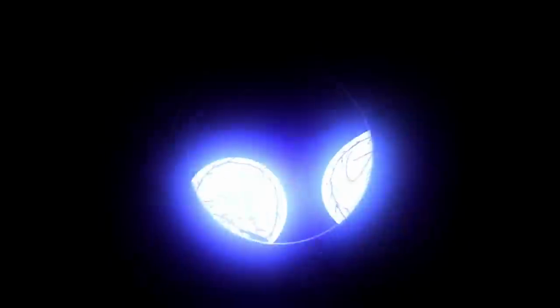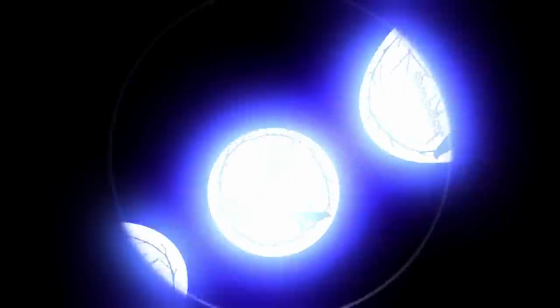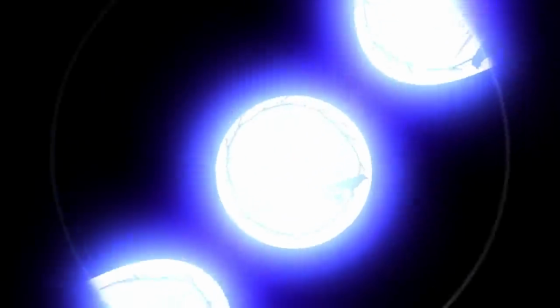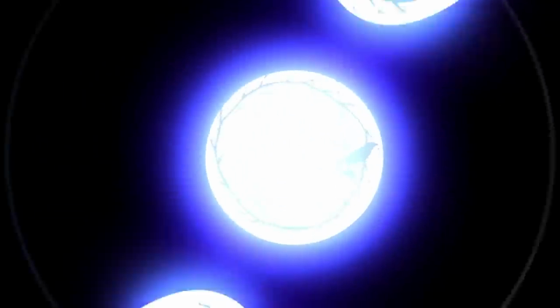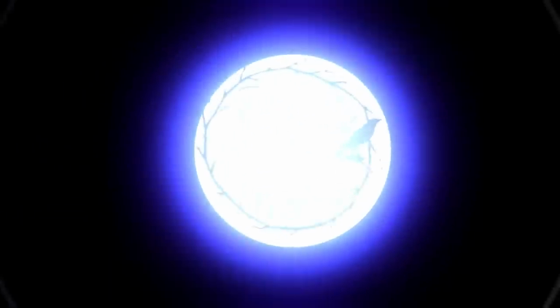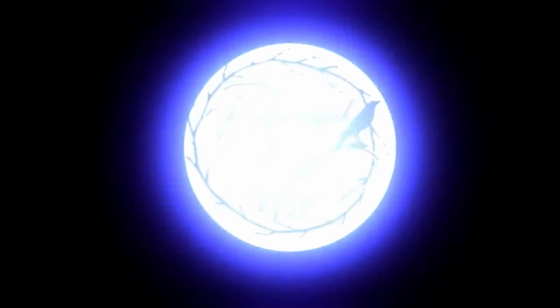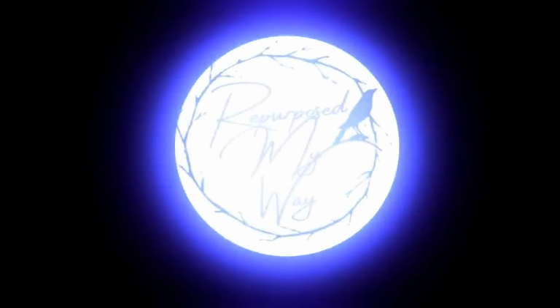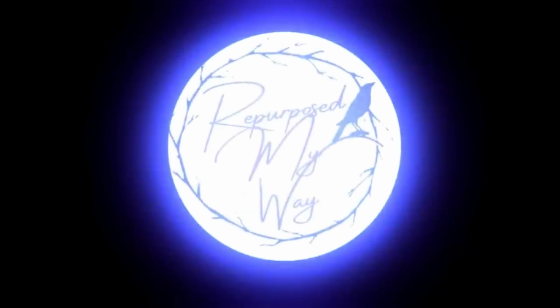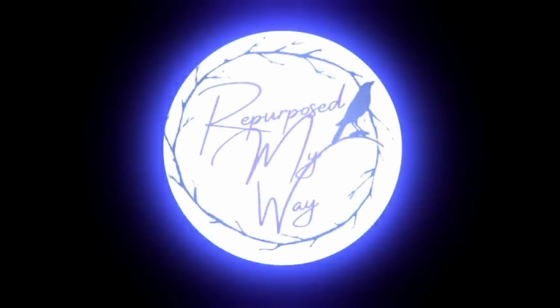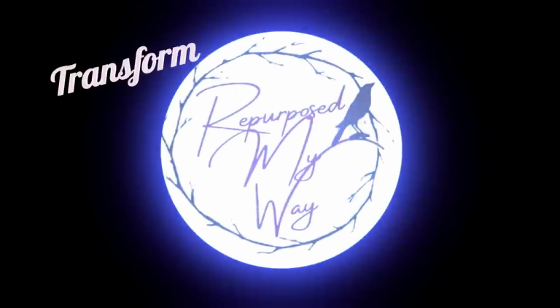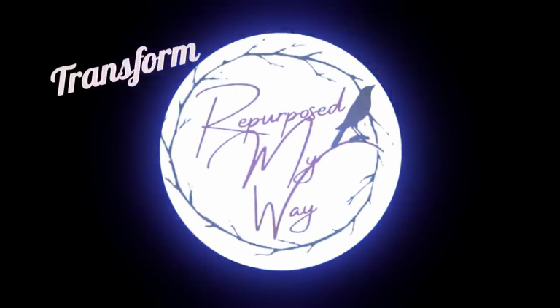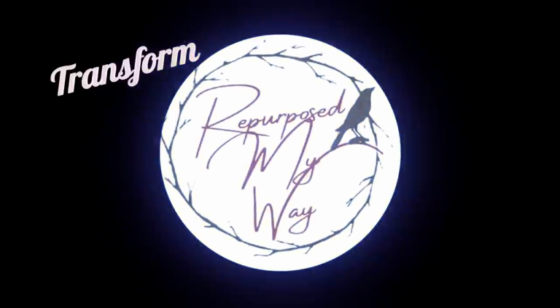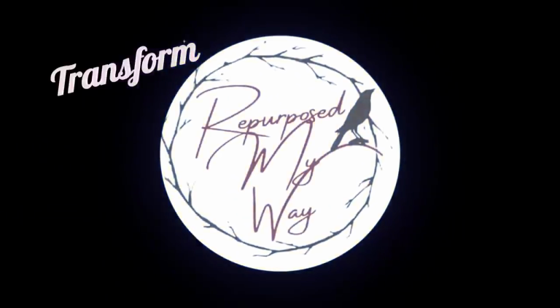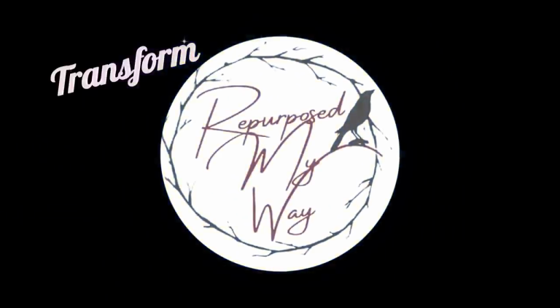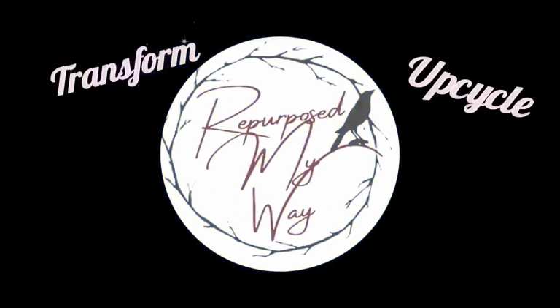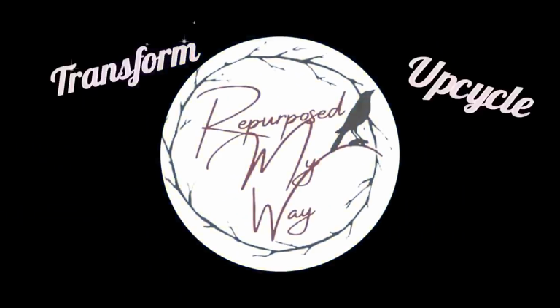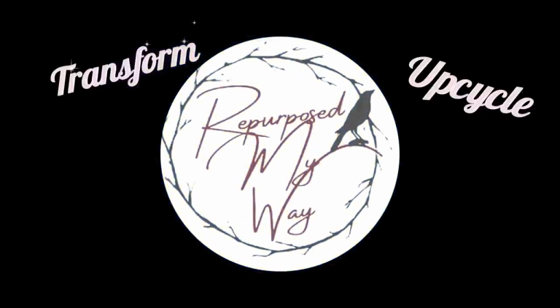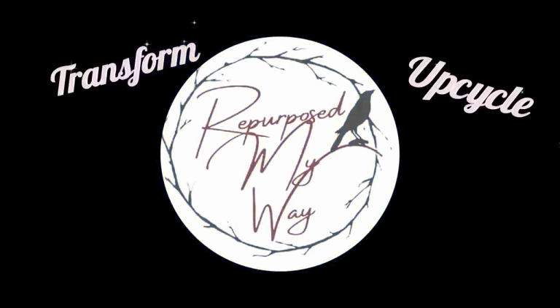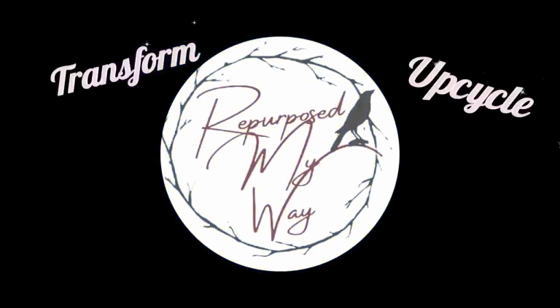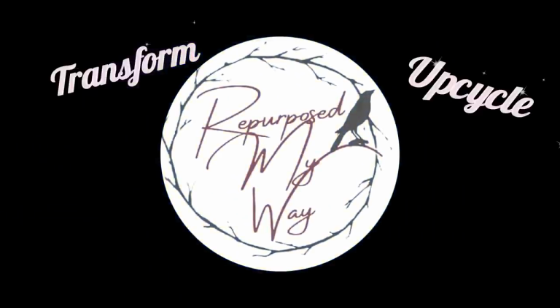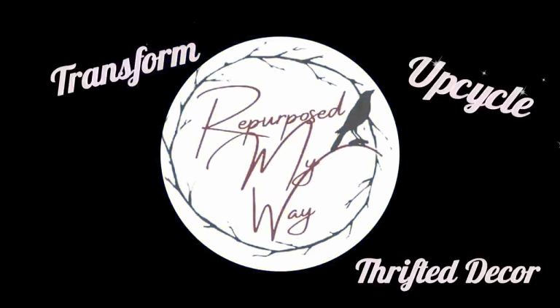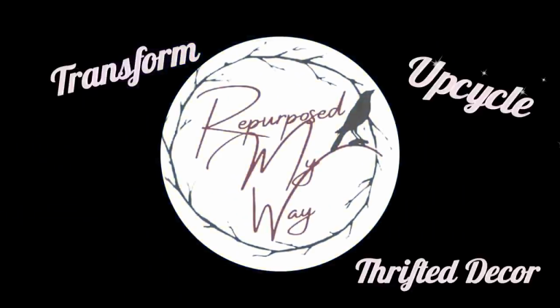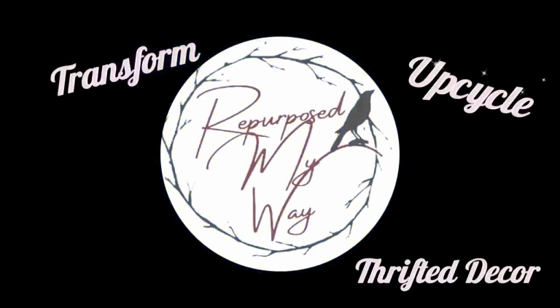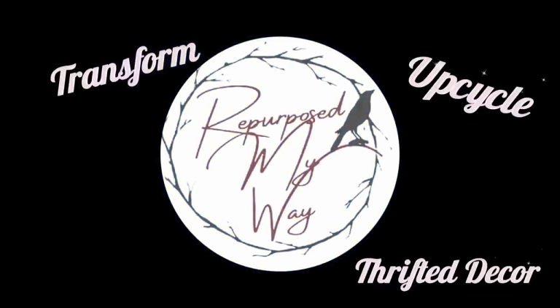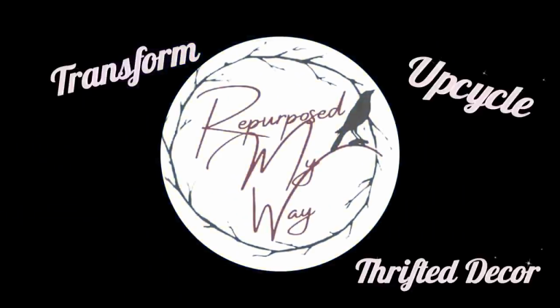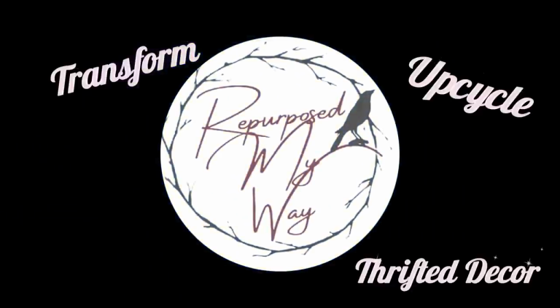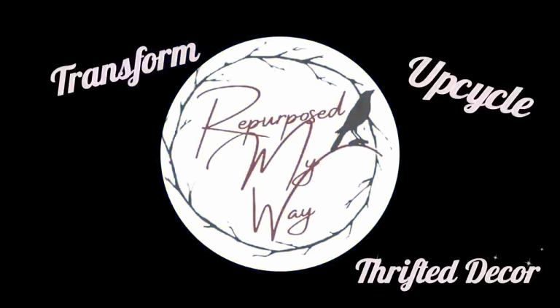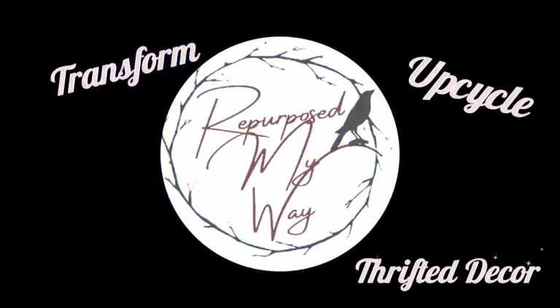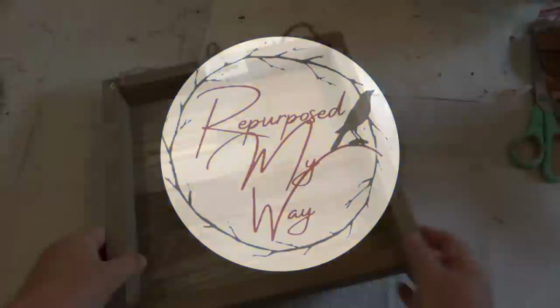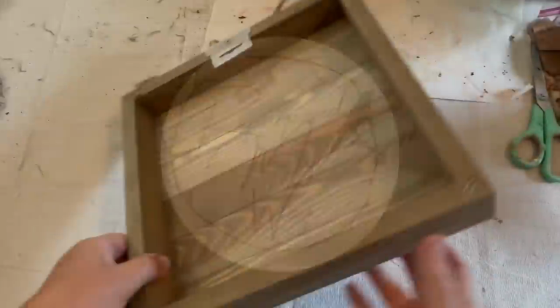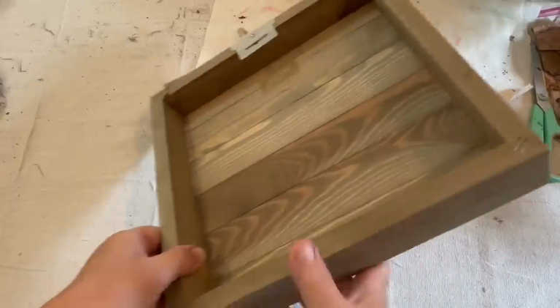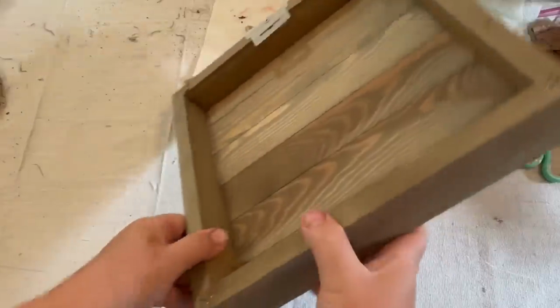Welcome to Repurpose My Way, I'm Shelly. Today we're going to transform and upcycle some thrifted decor.